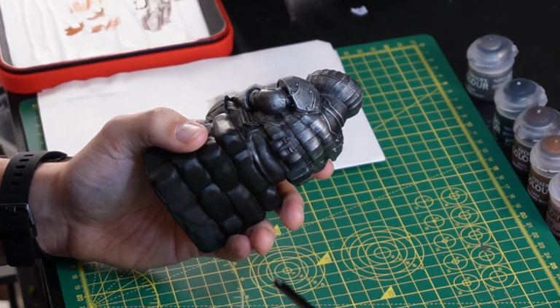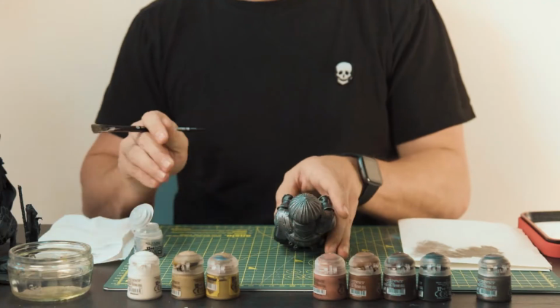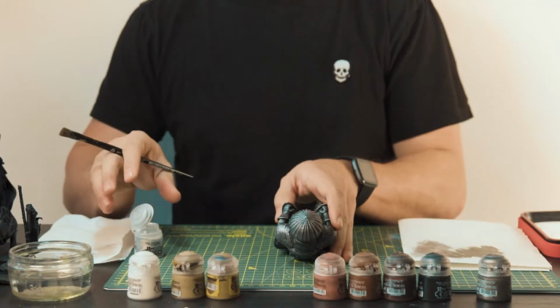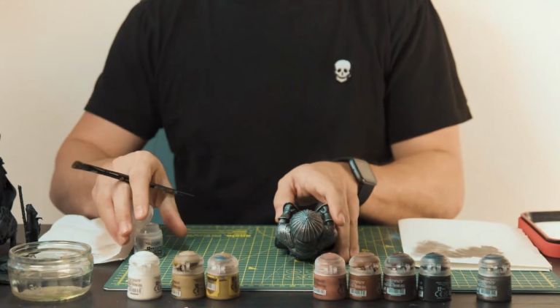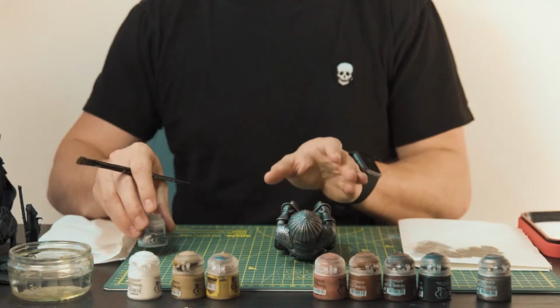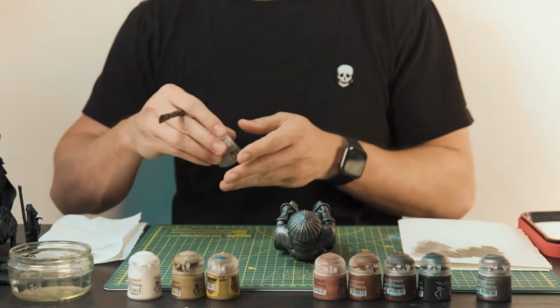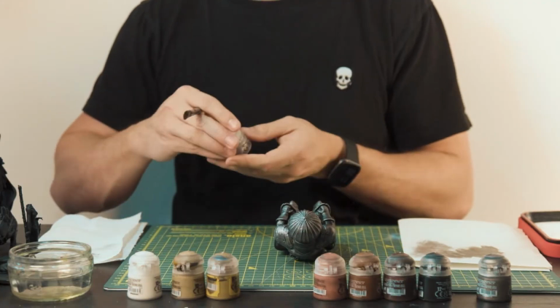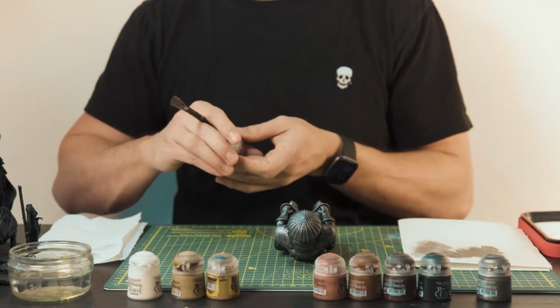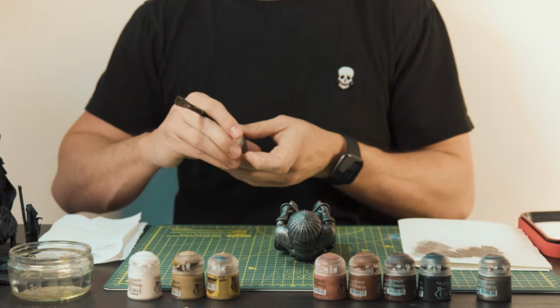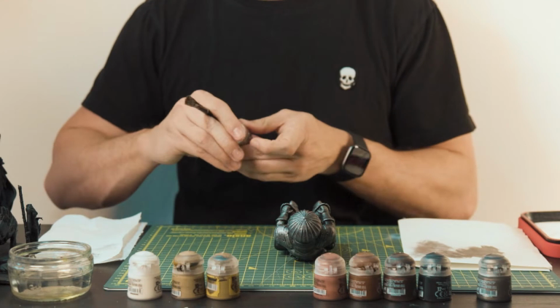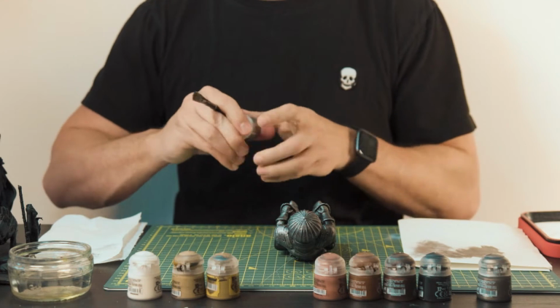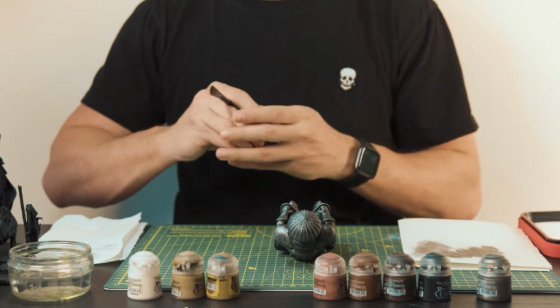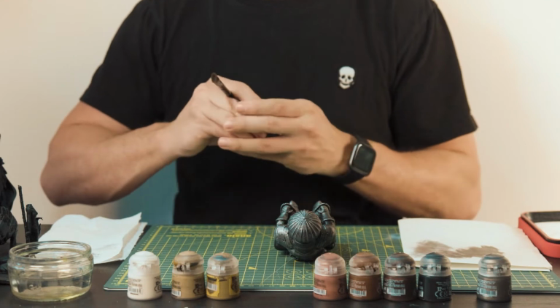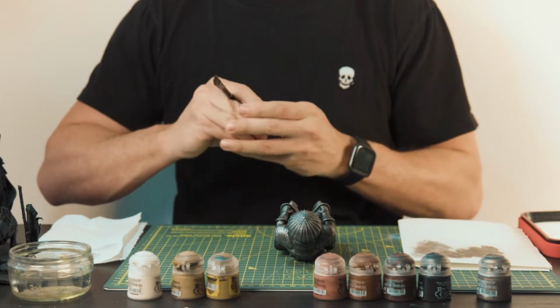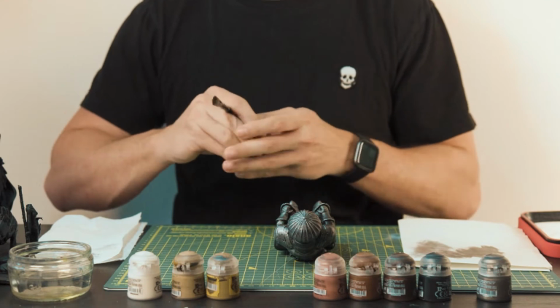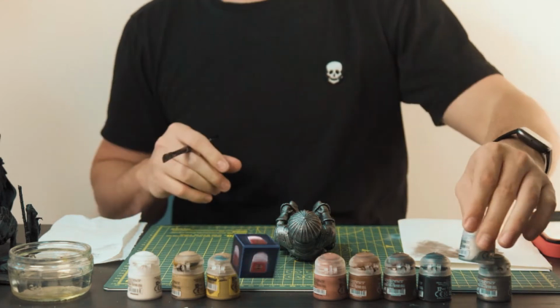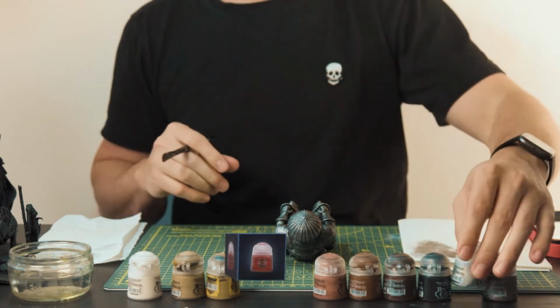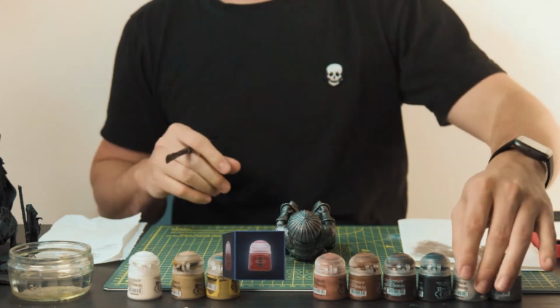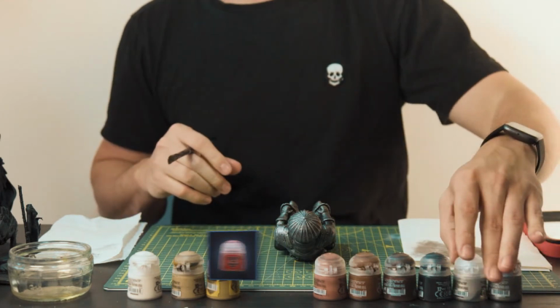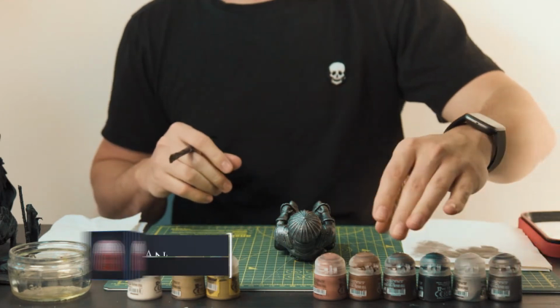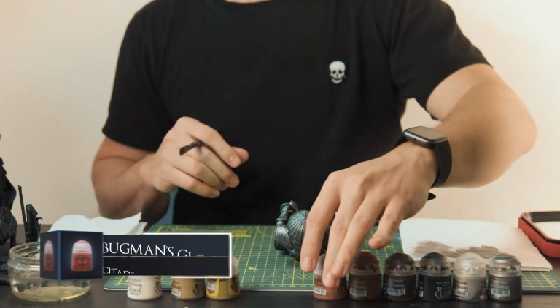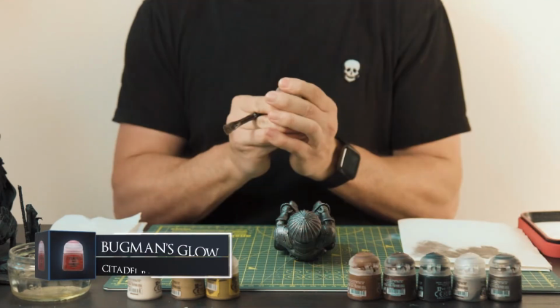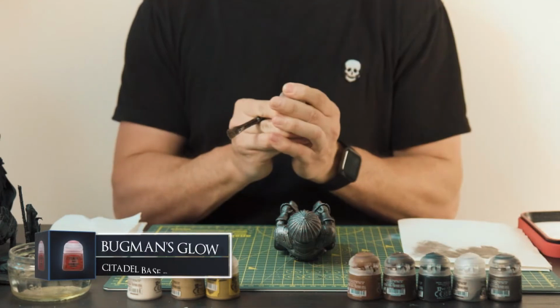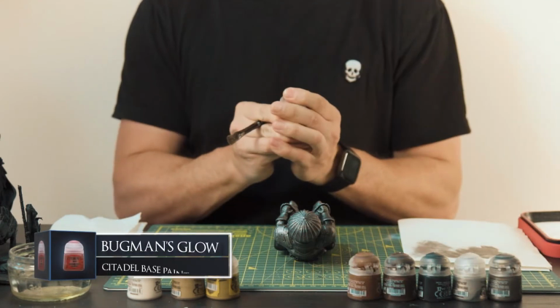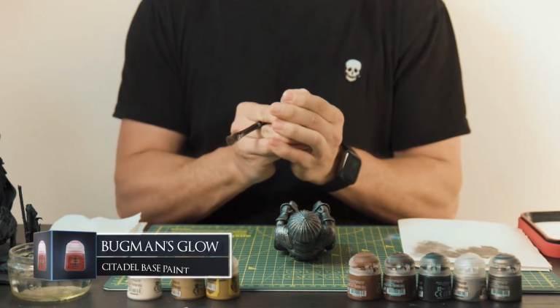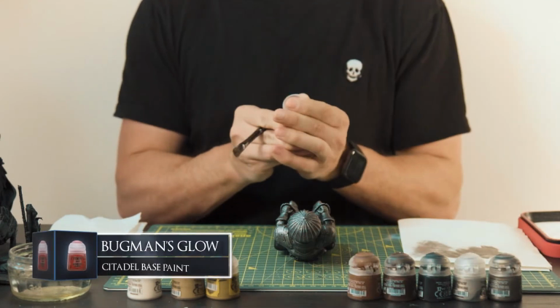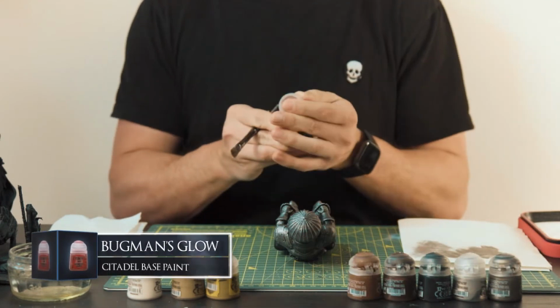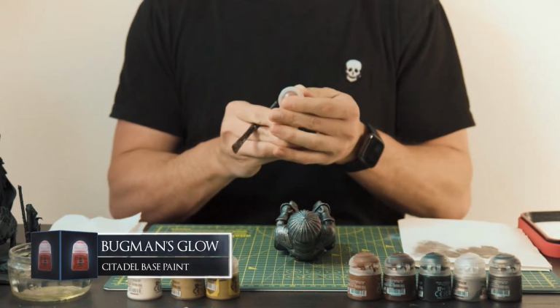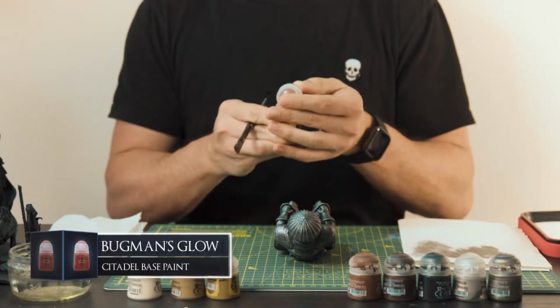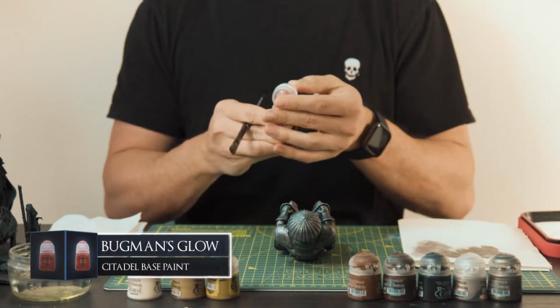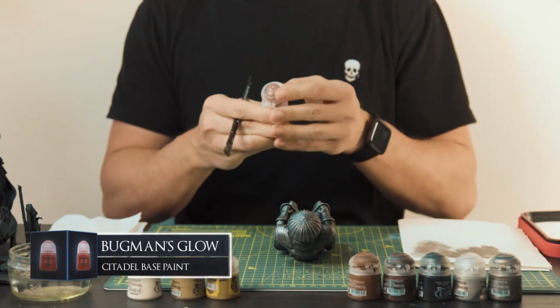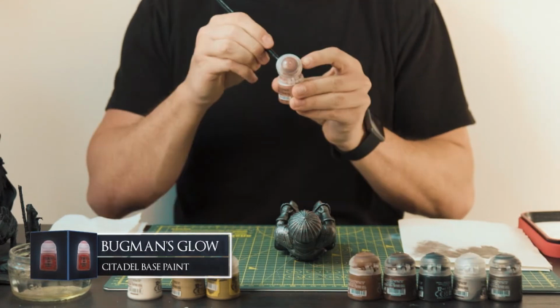Now applying the same dry brush technique, we'll be using Bugman's Glow on the bricks for a nice reddish tint.